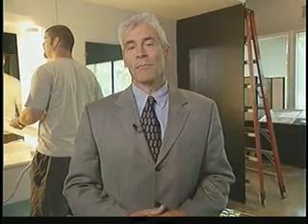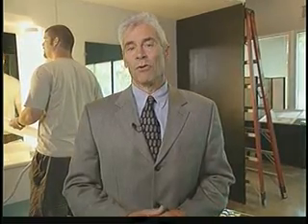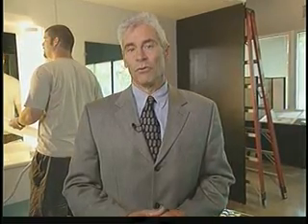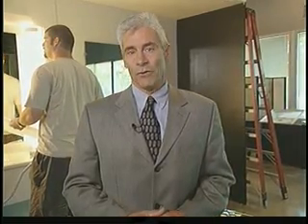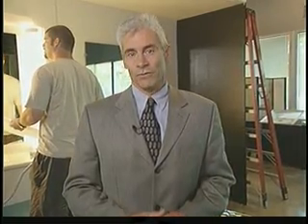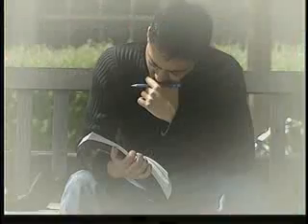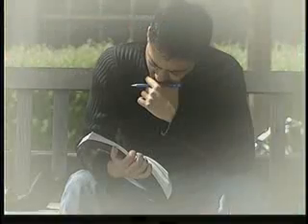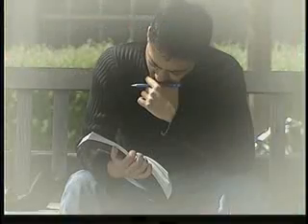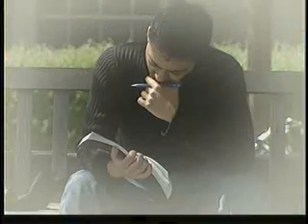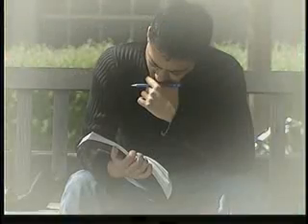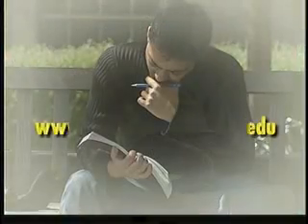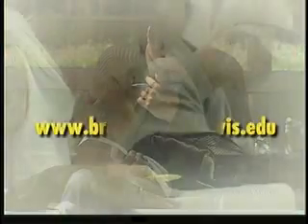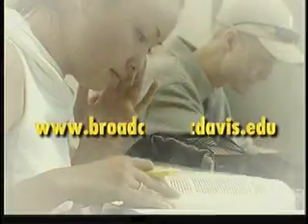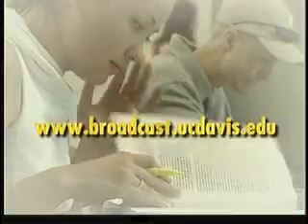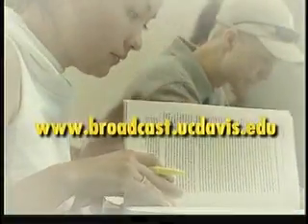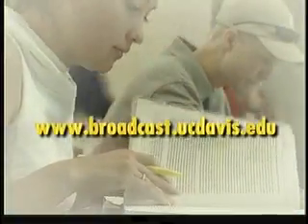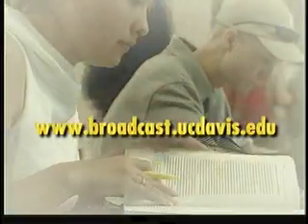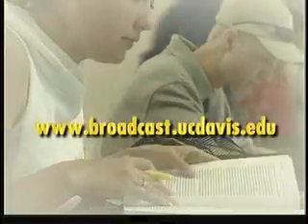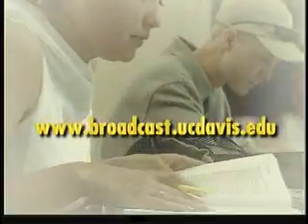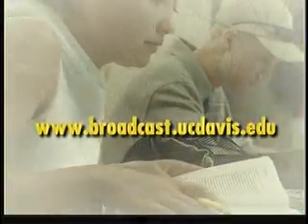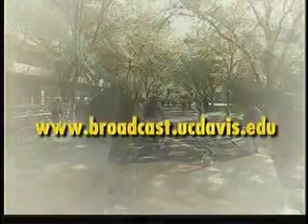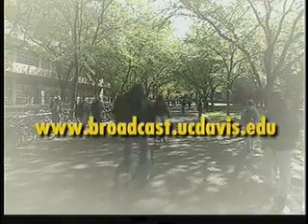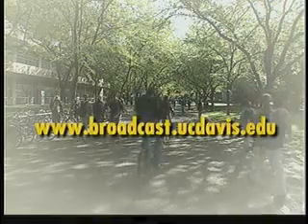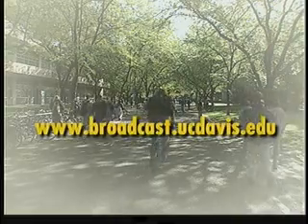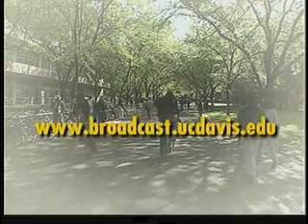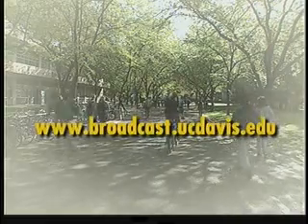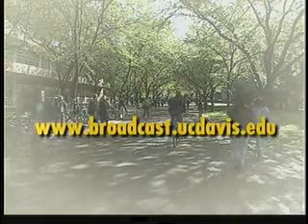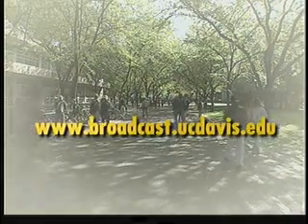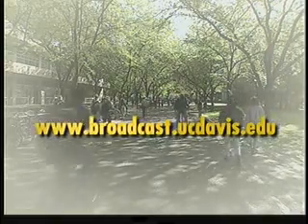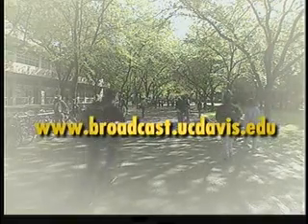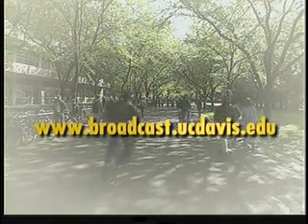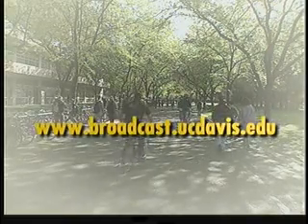Reporting from Davis, I'm Paul Foltenauer. For more information, please log on to broadcast.ucdavis.edu.